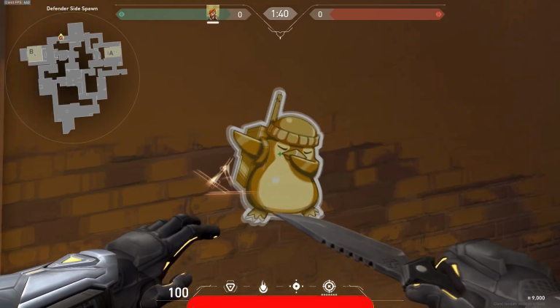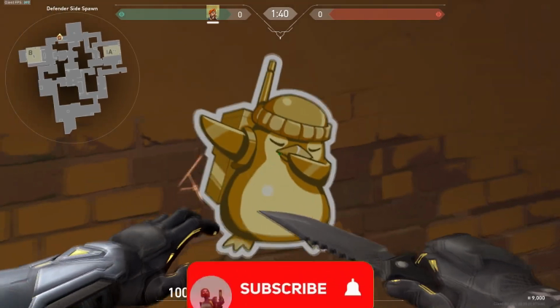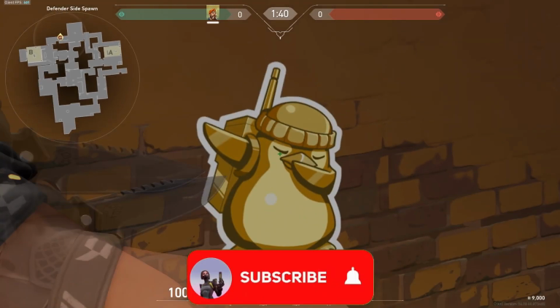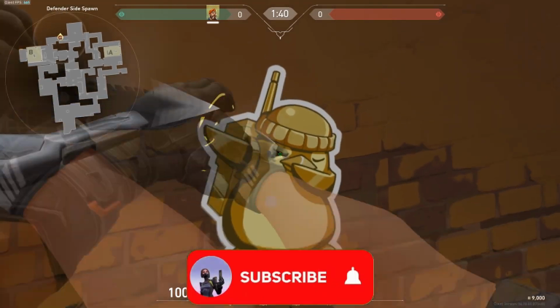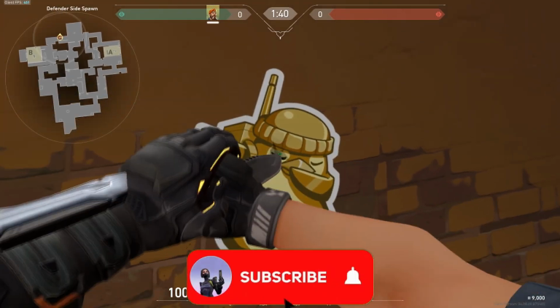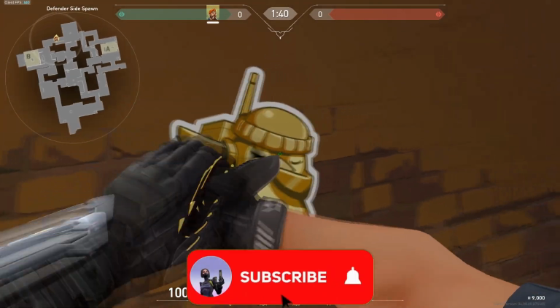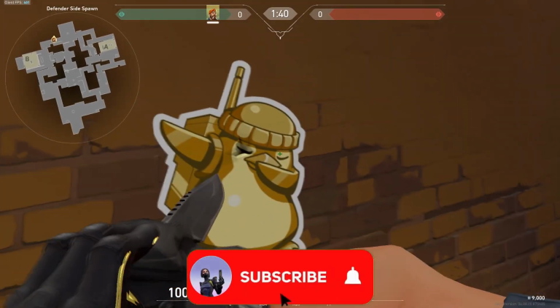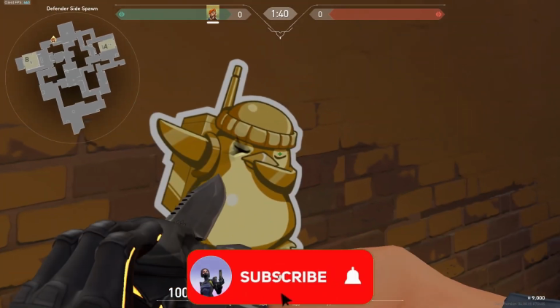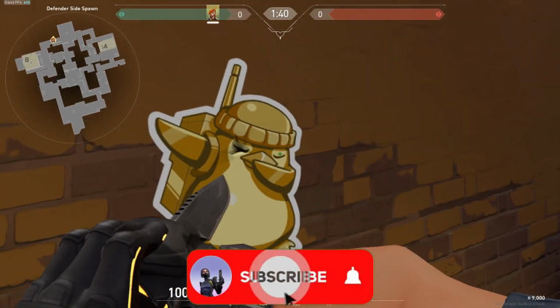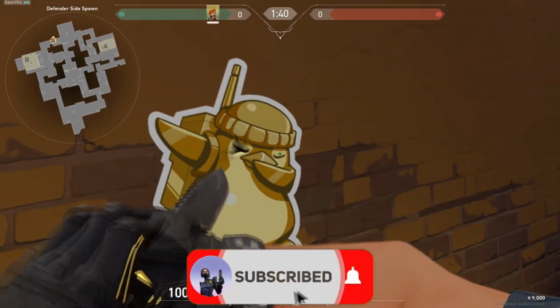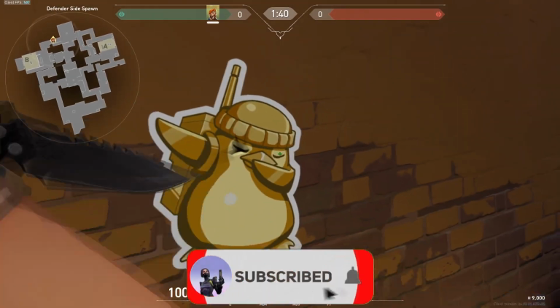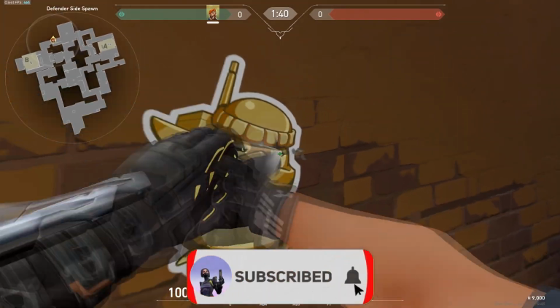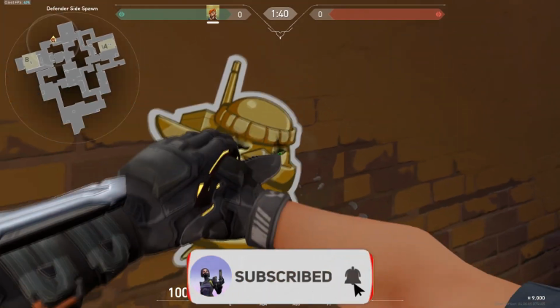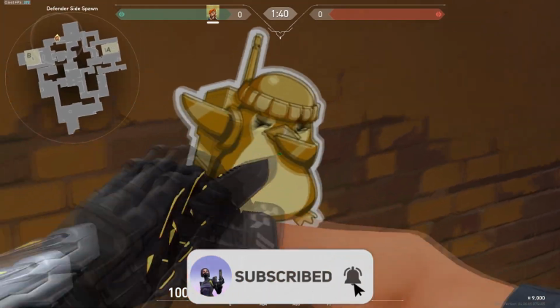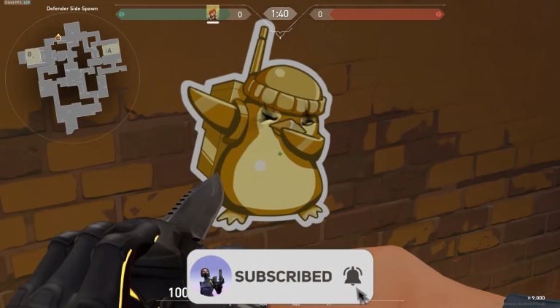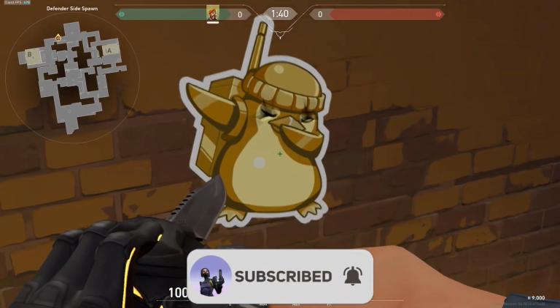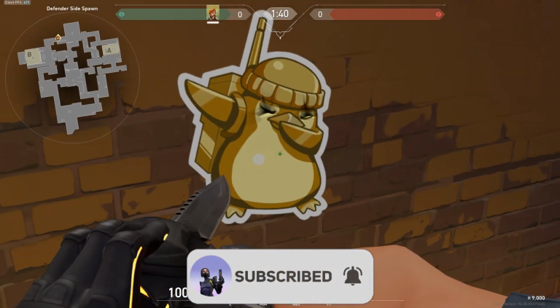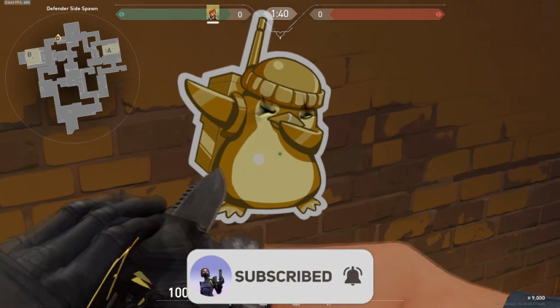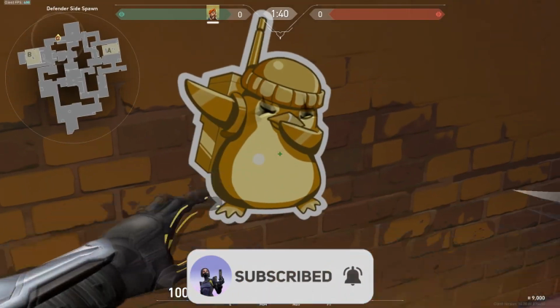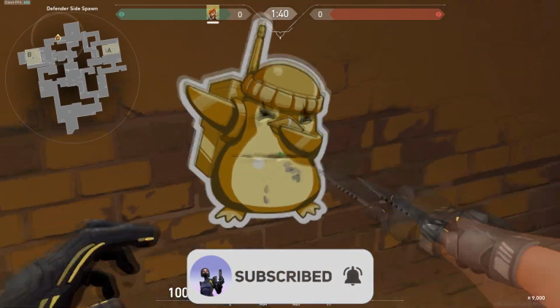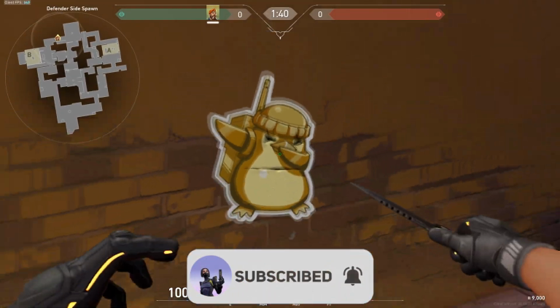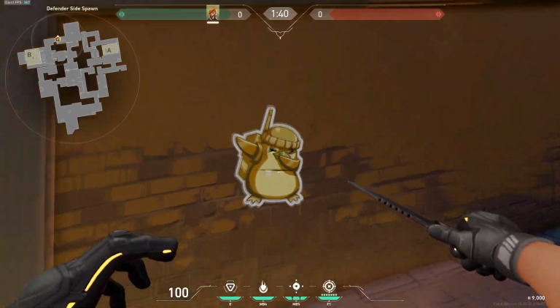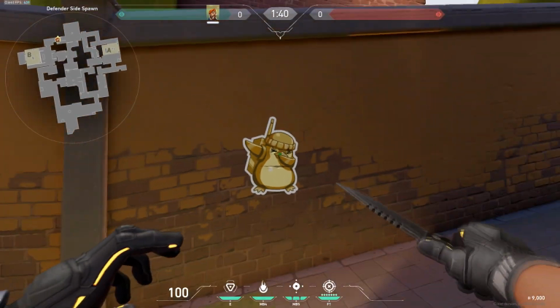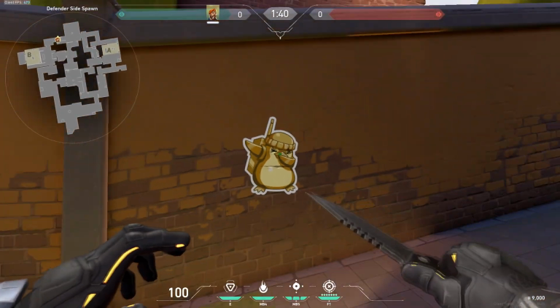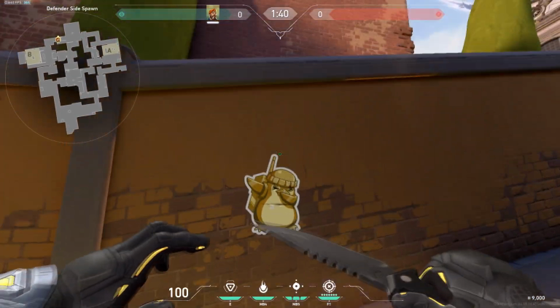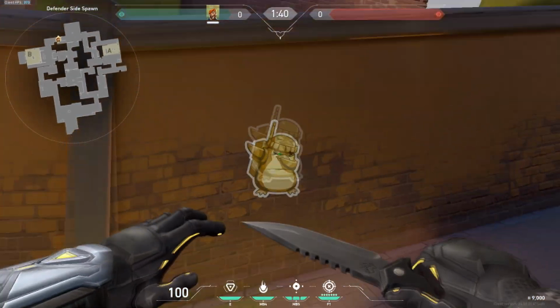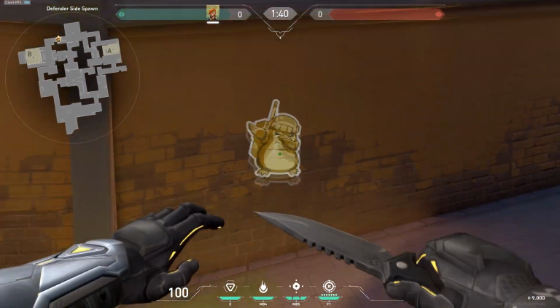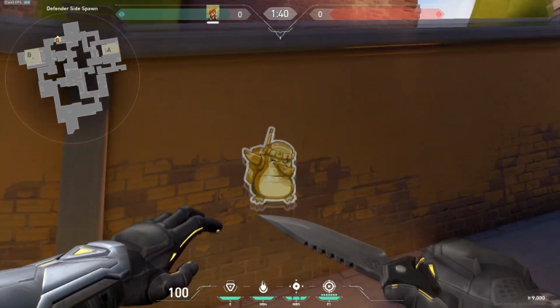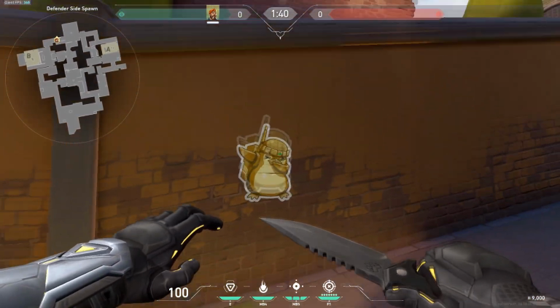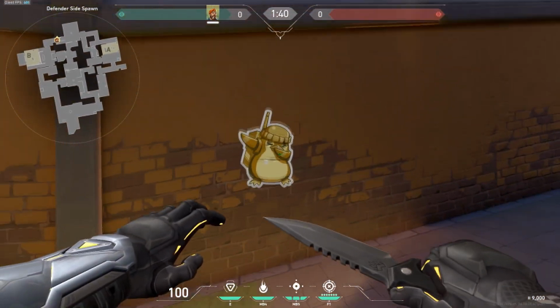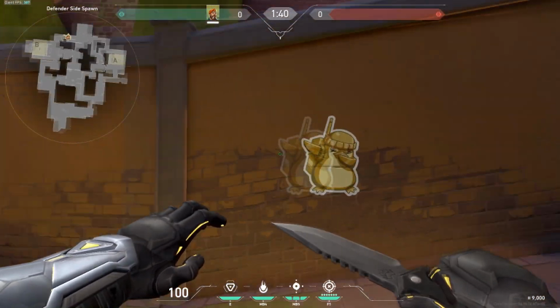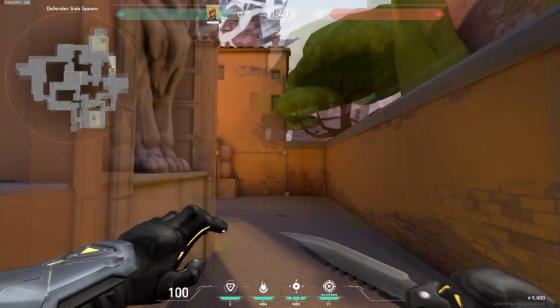Hey guys, here's a quick Brim and Viper molly you can use as a defender or an attacker on the B site.